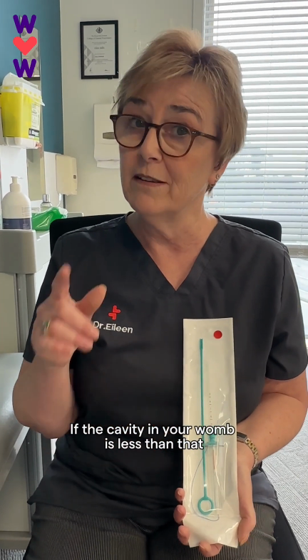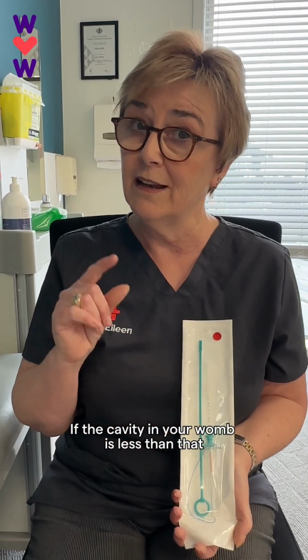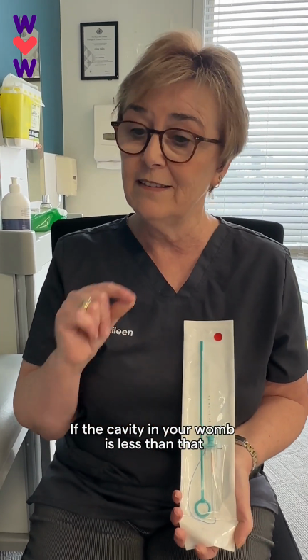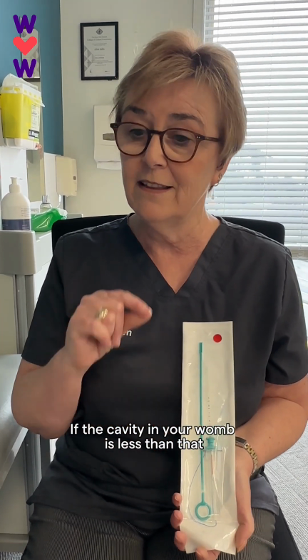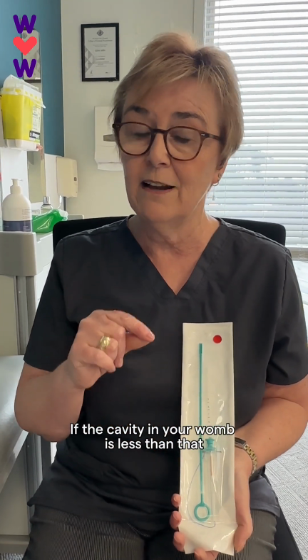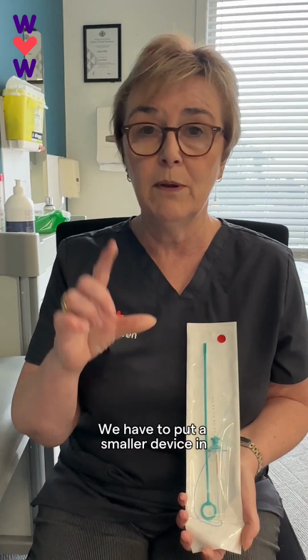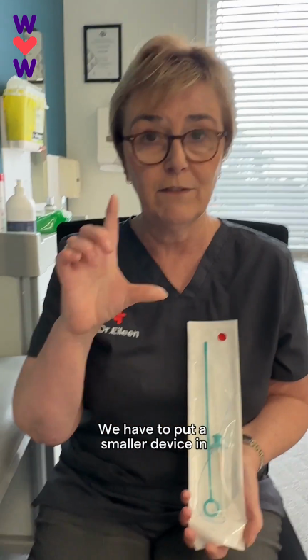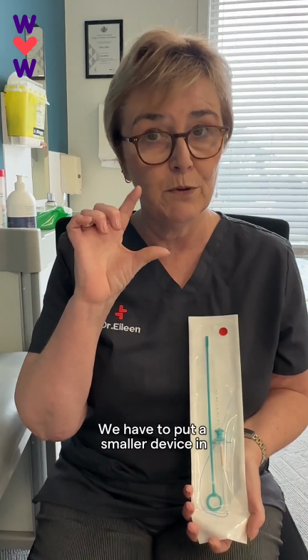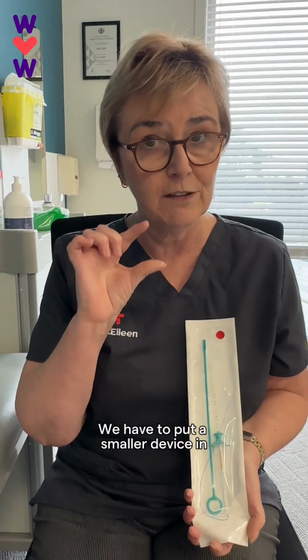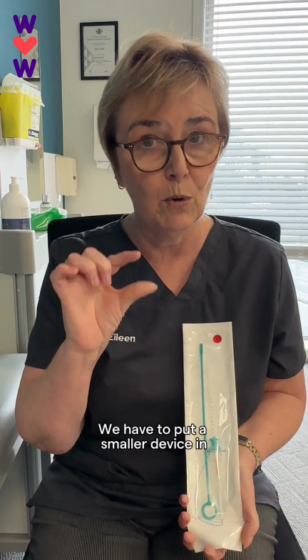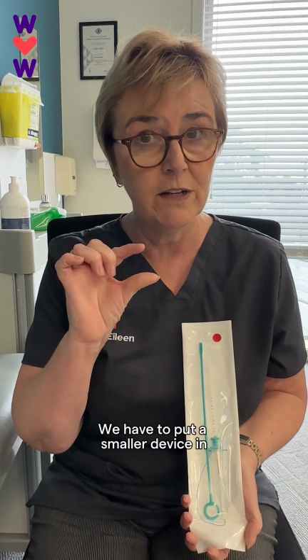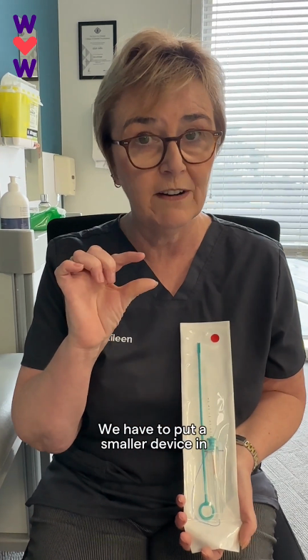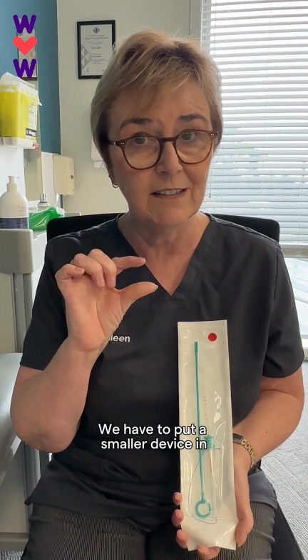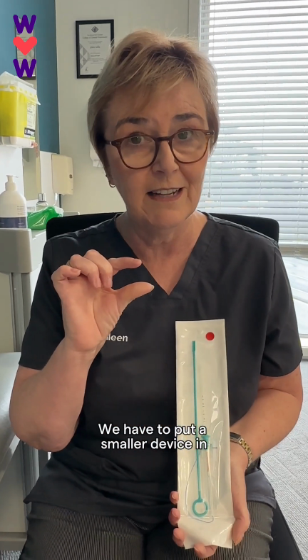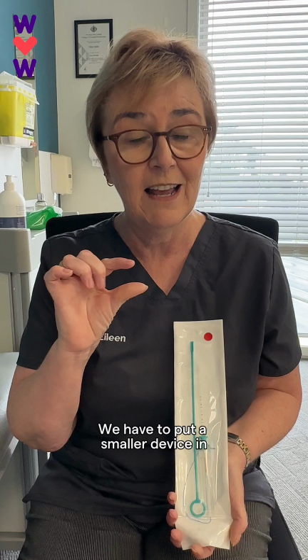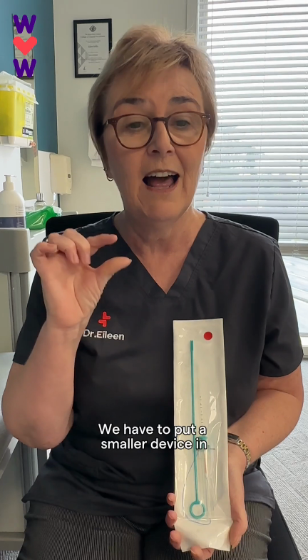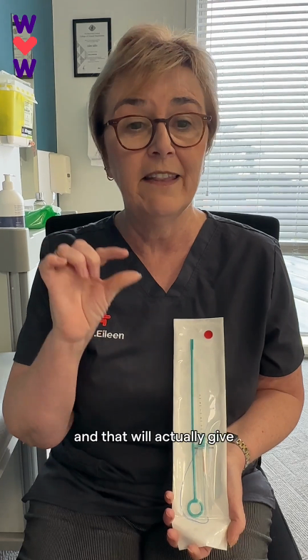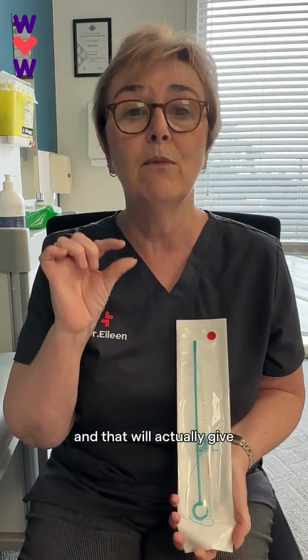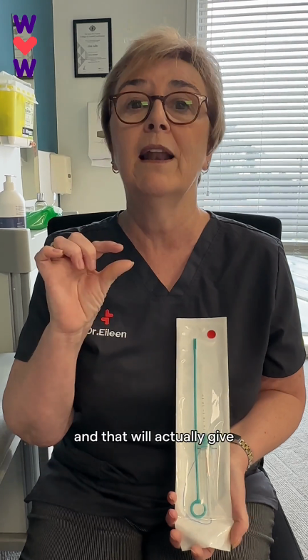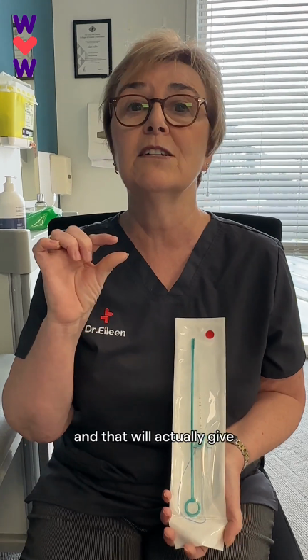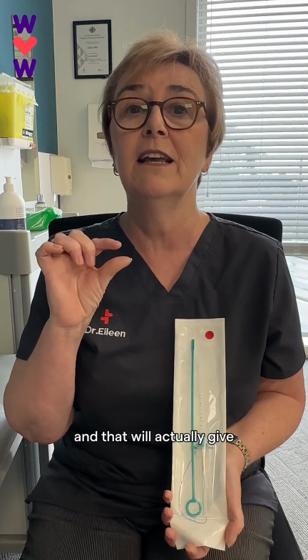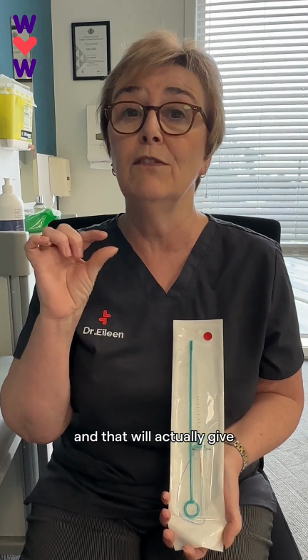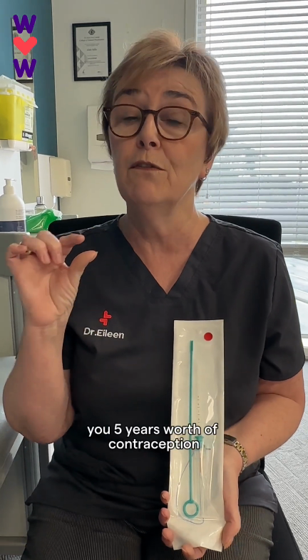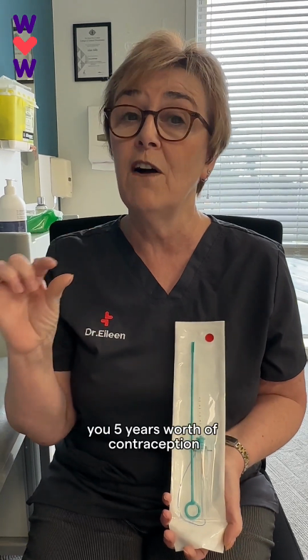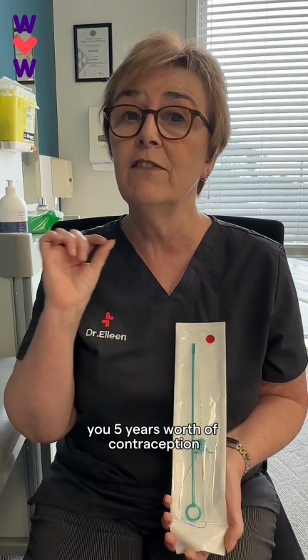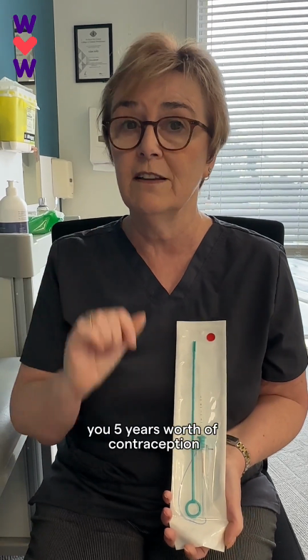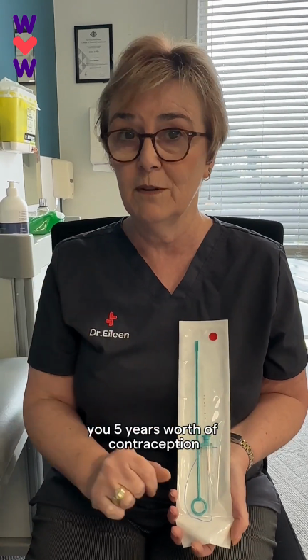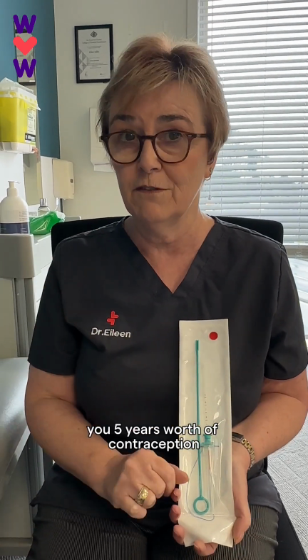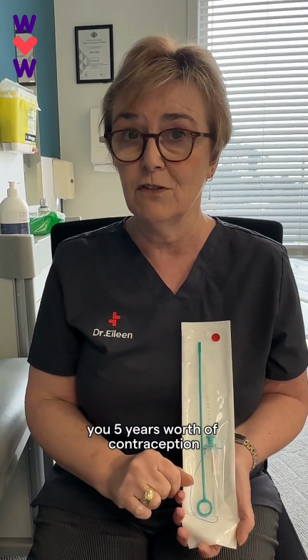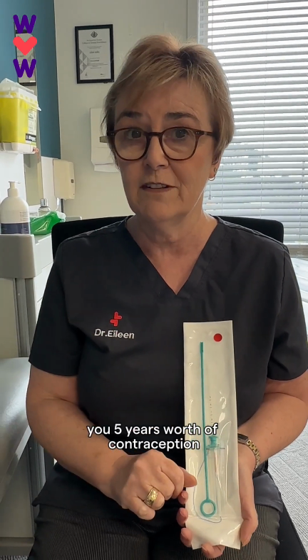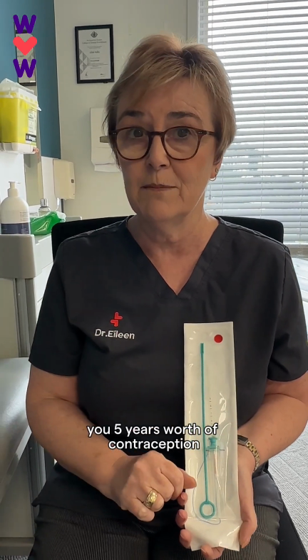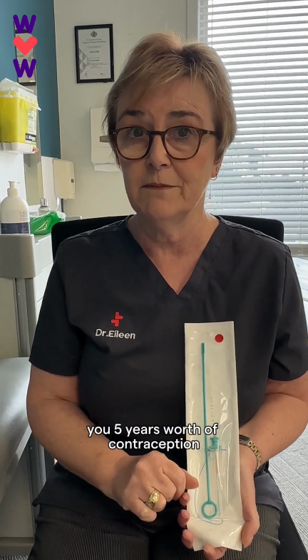If the cavity in your womb is less than seven centimeters, we have to put a smaller device in, and that will give you five years worth of contraception.